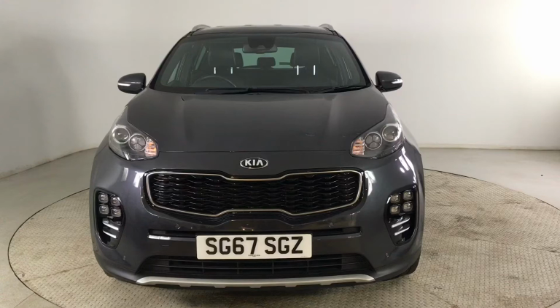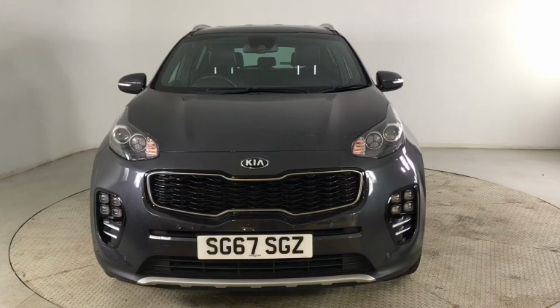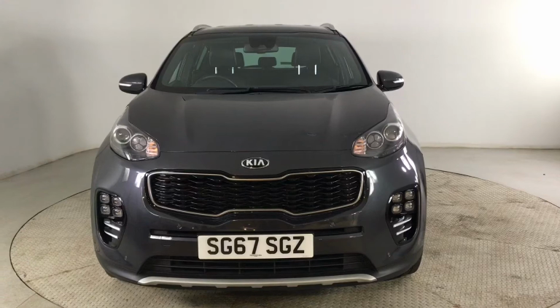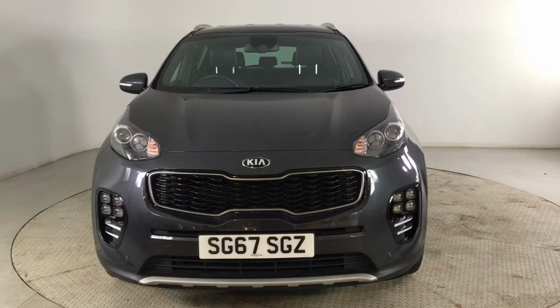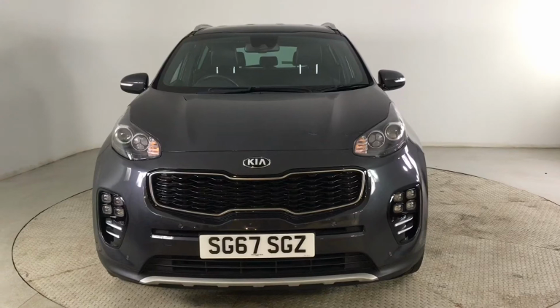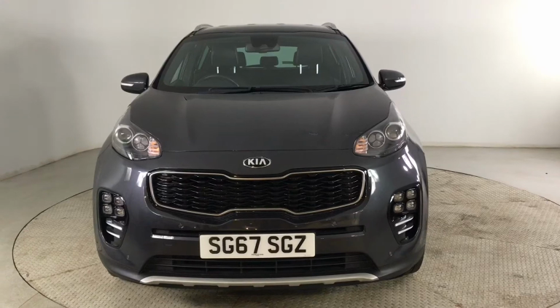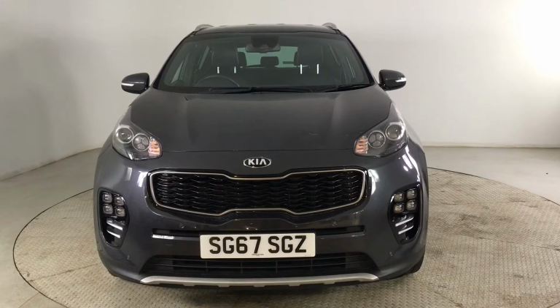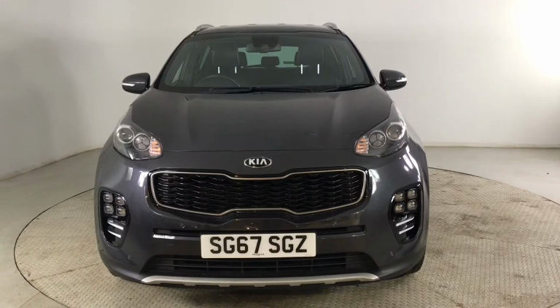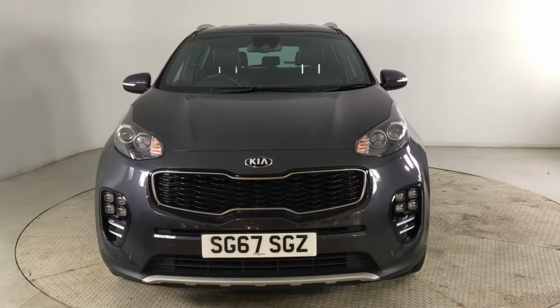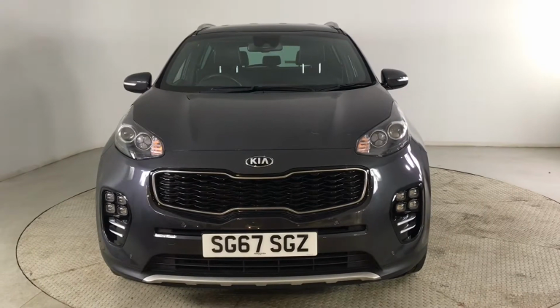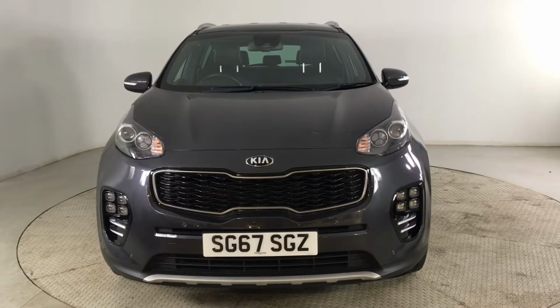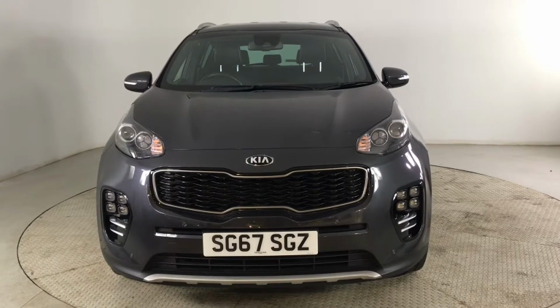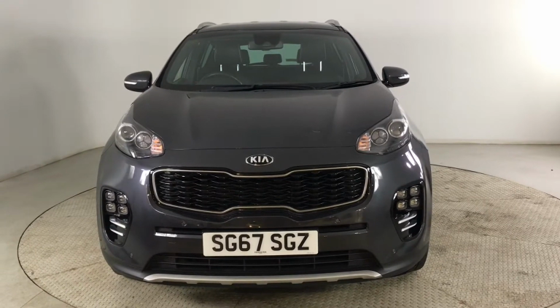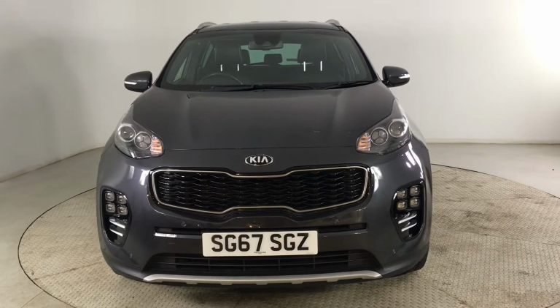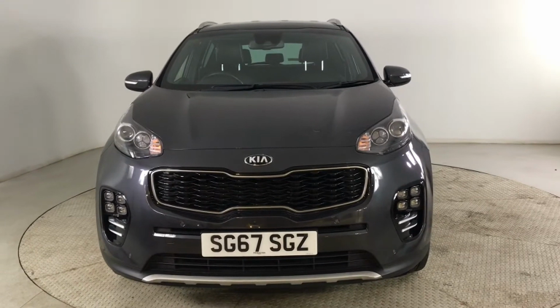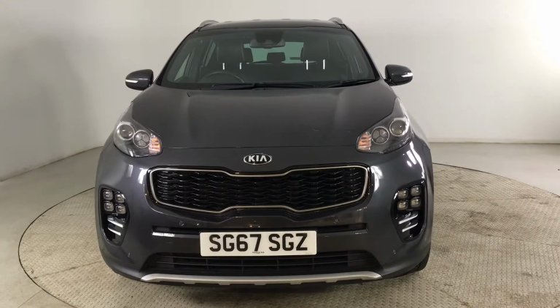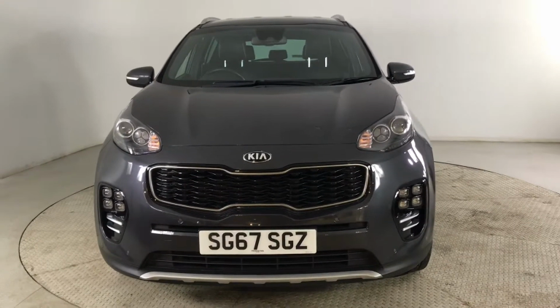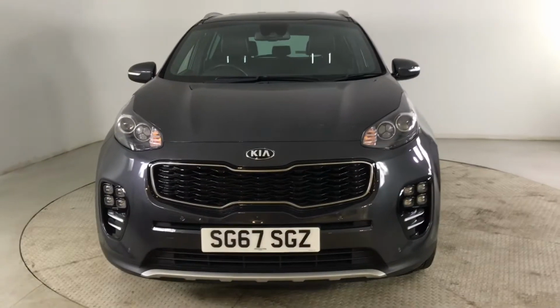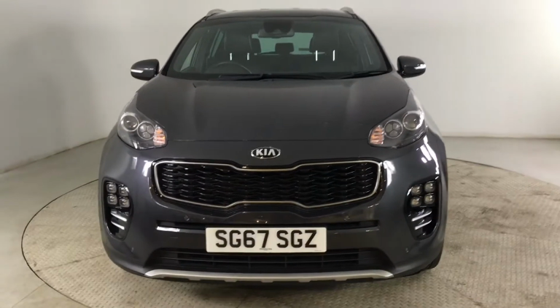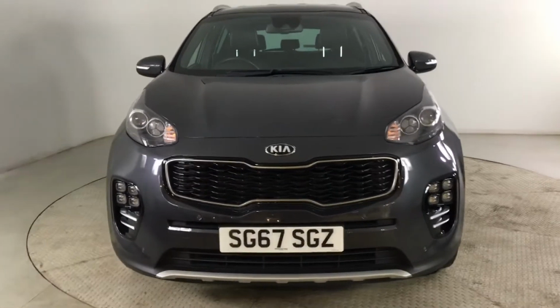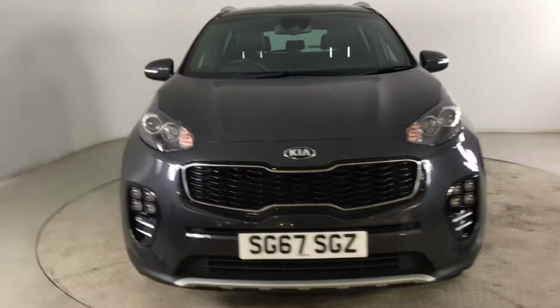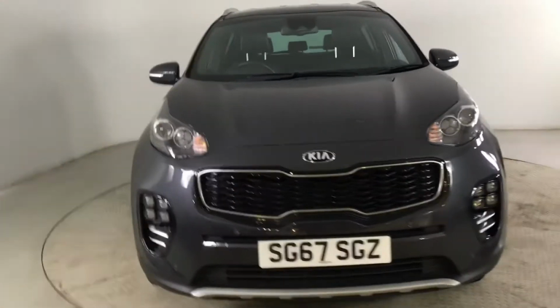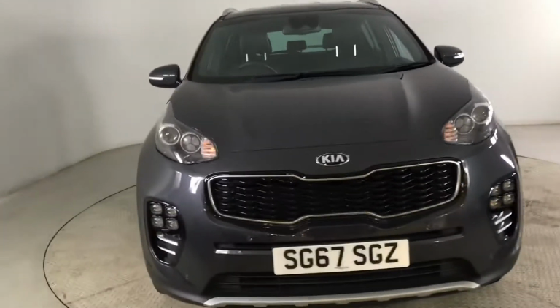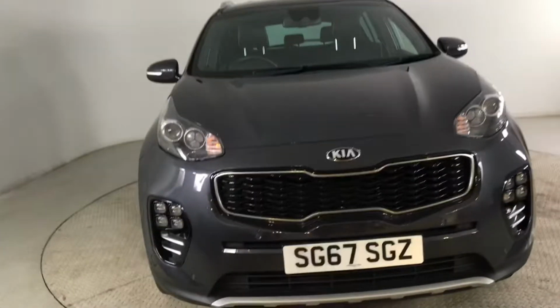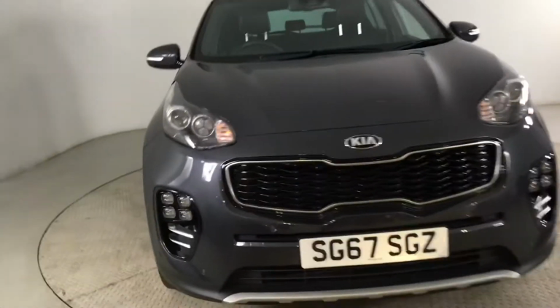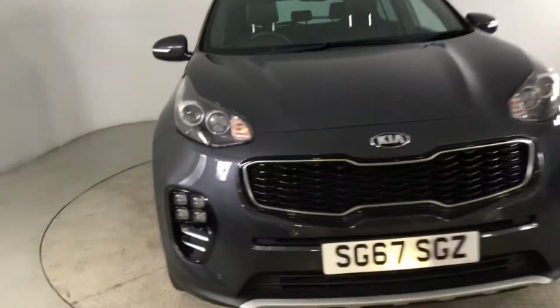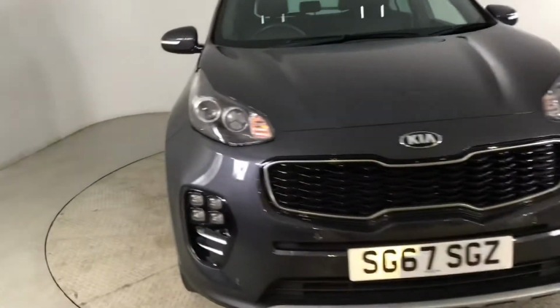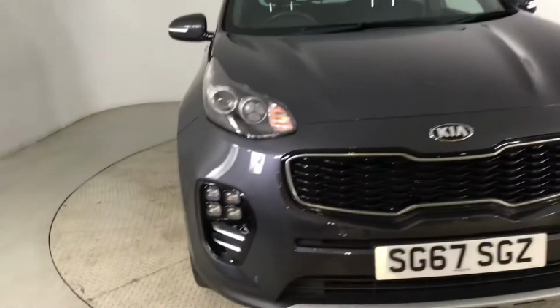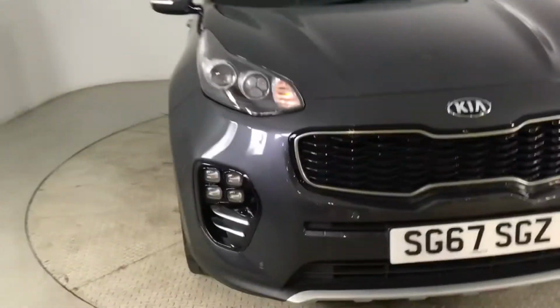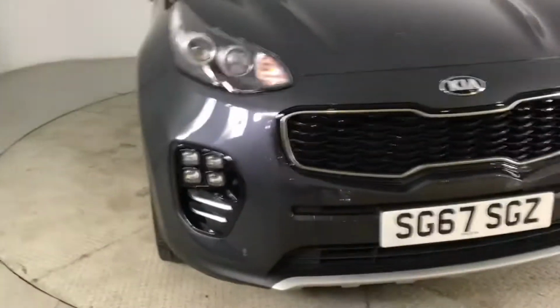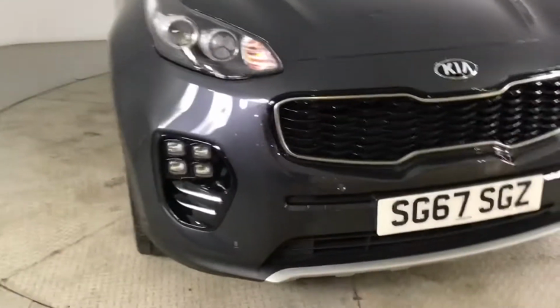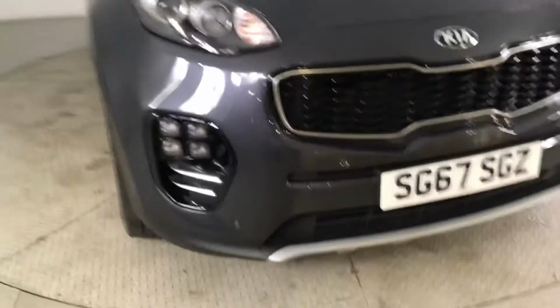Hello and welcome to HPL Motors in Preston. Here we've got this Kia Sportage GT line.